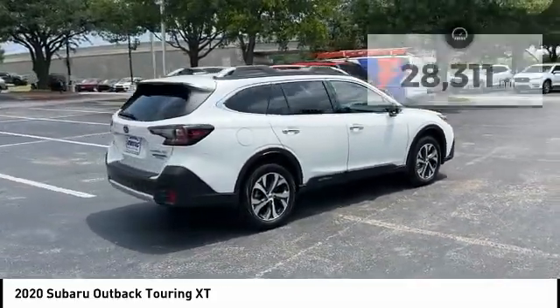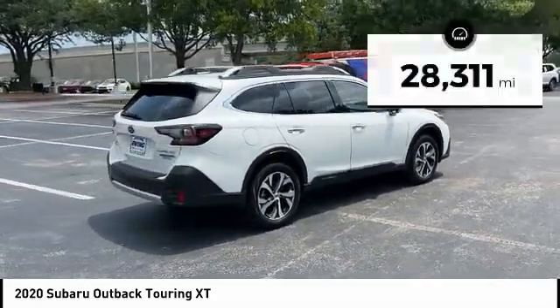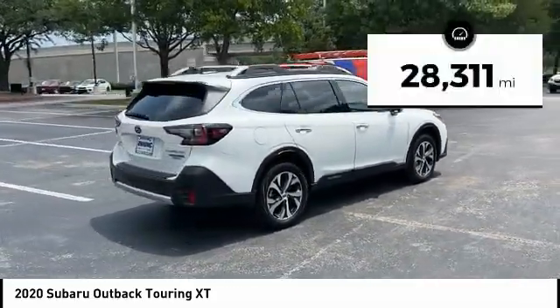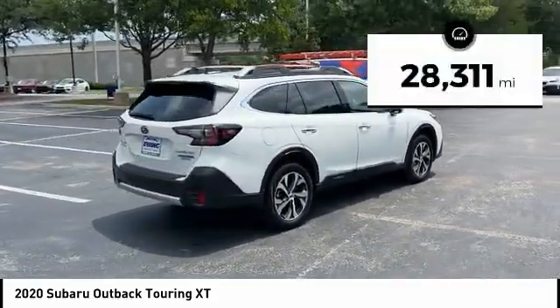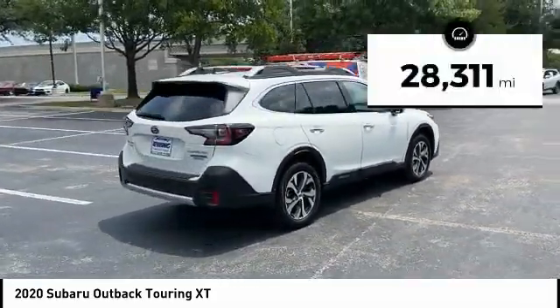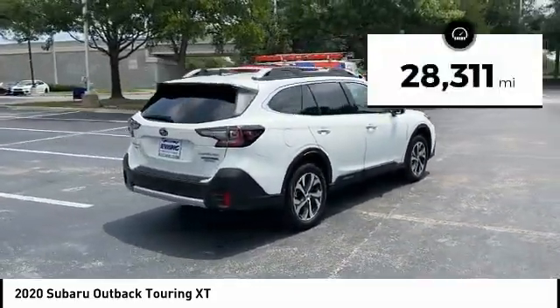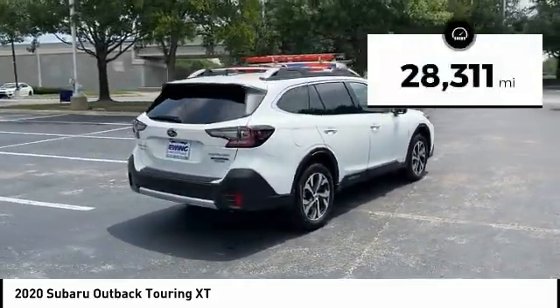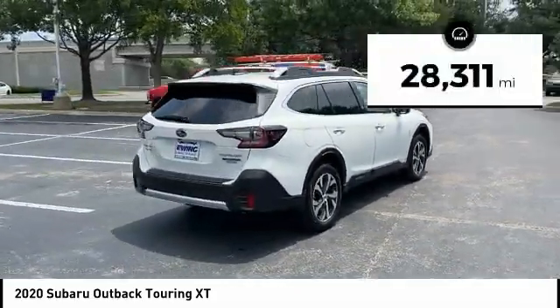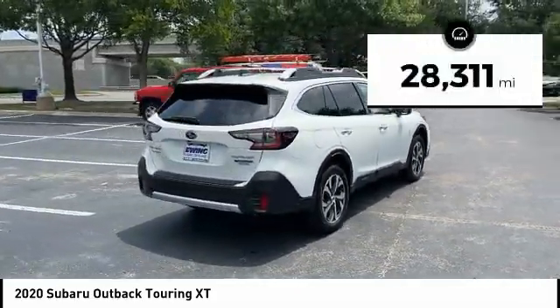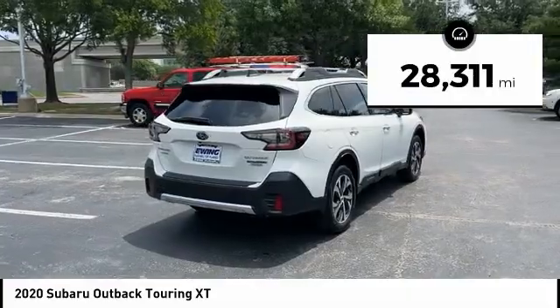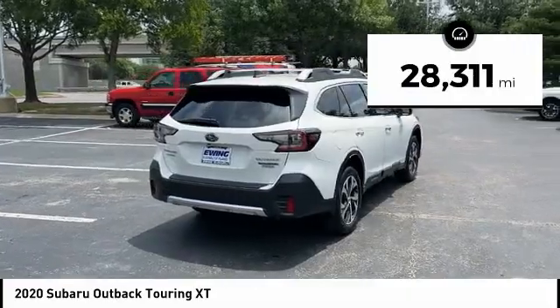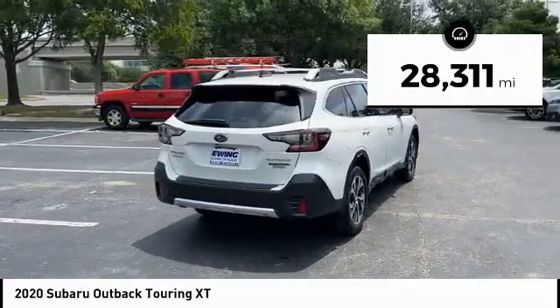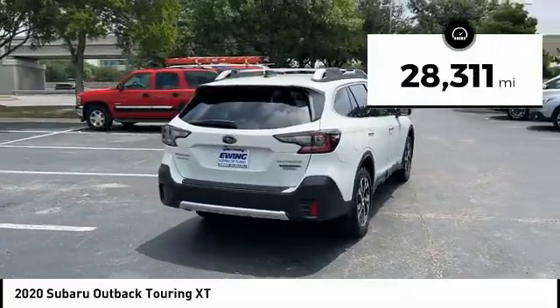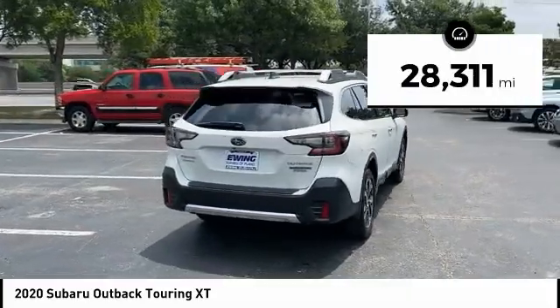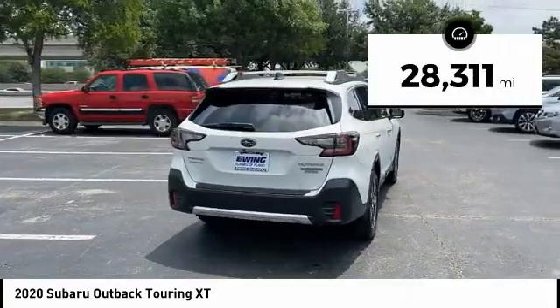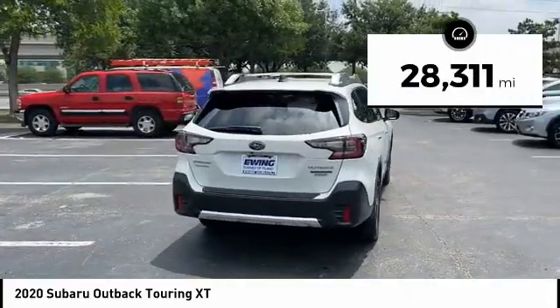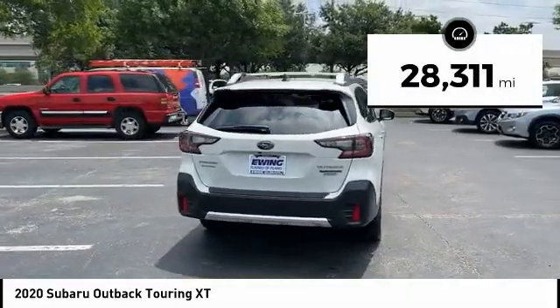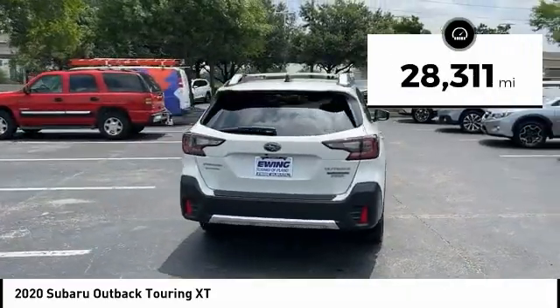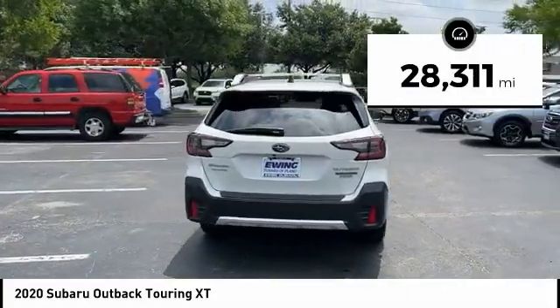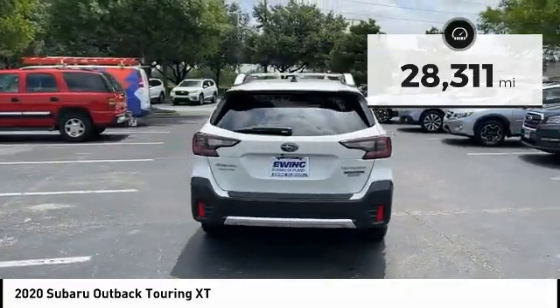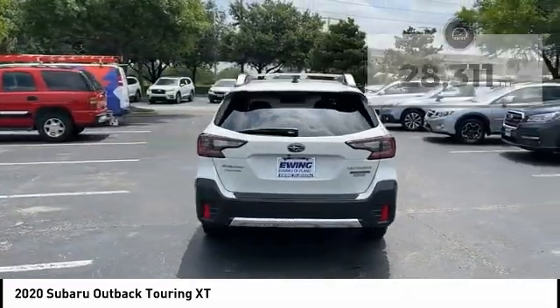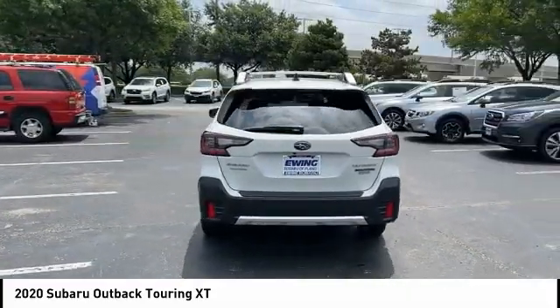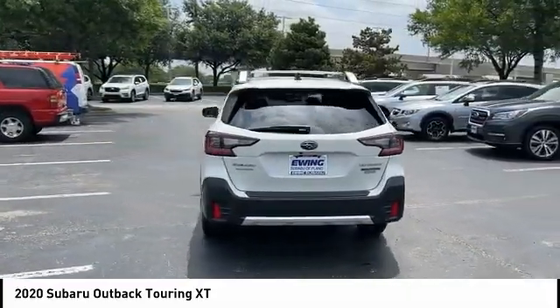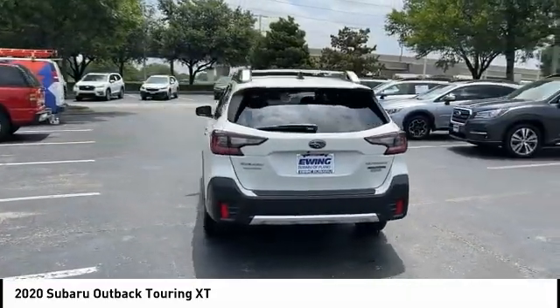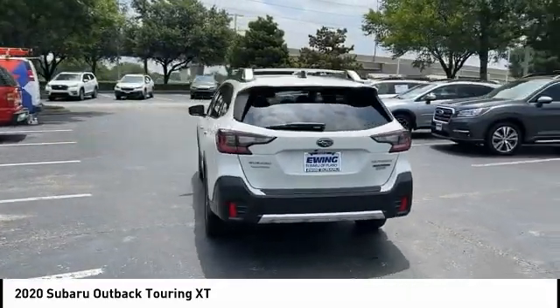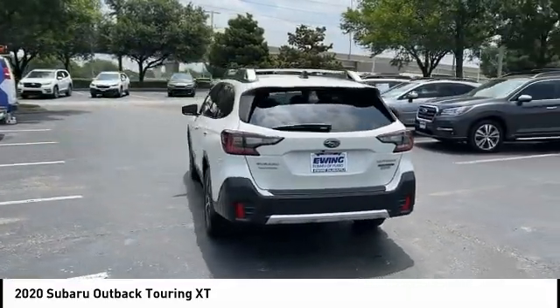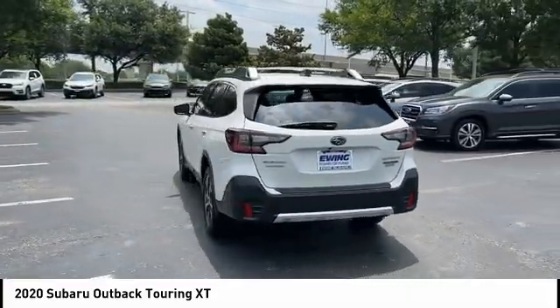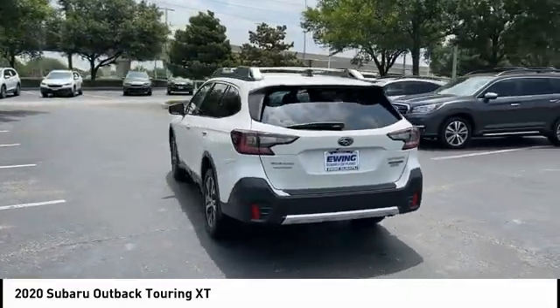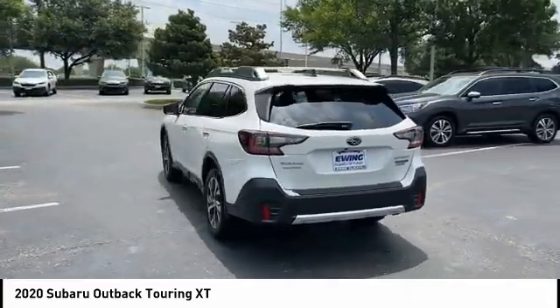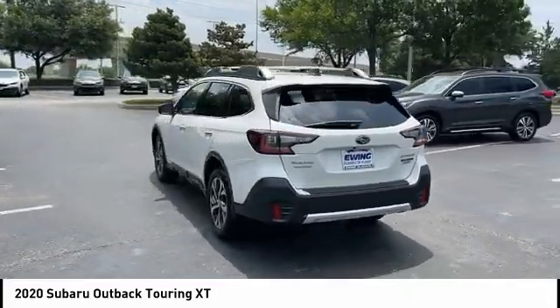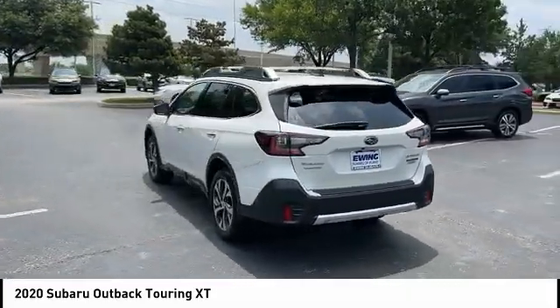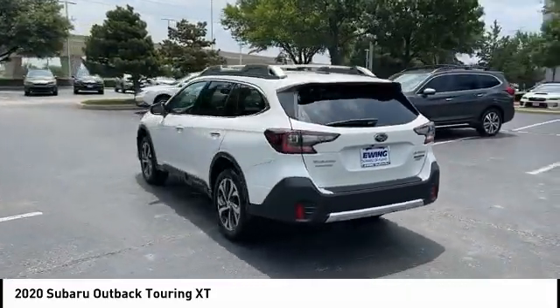This vehicle has less than 30,000 miles. Drive away with a great deal on this vehicle. Call or stop in today.